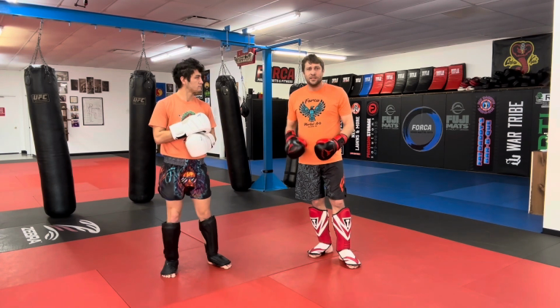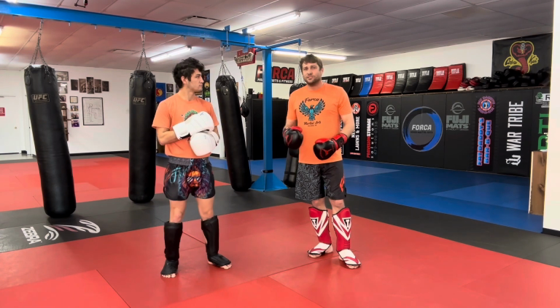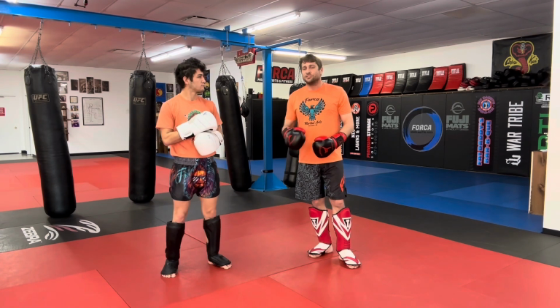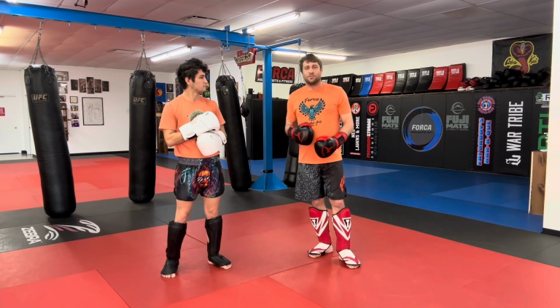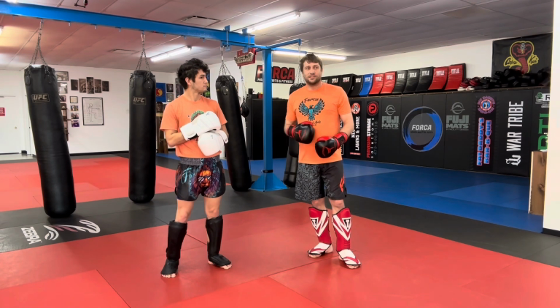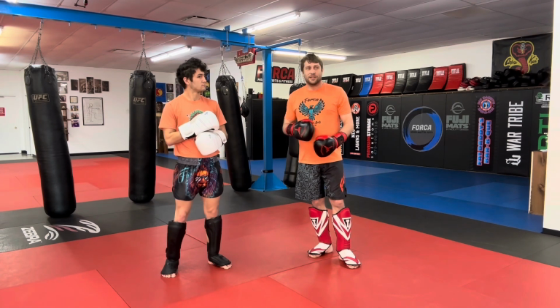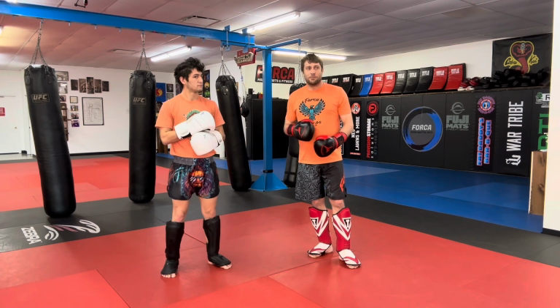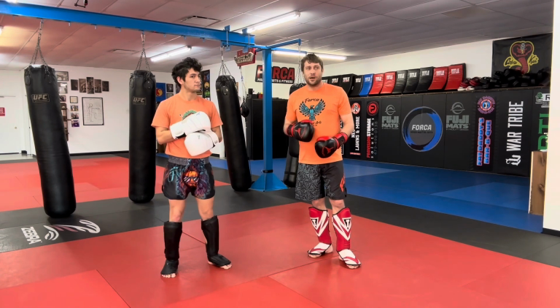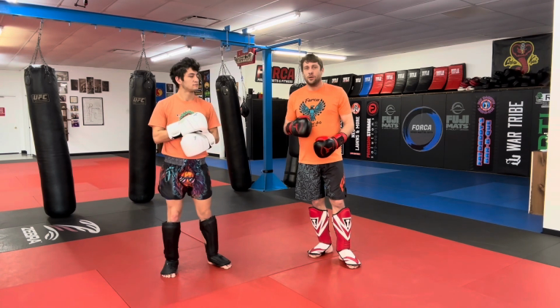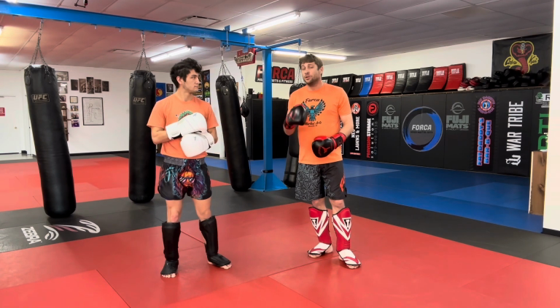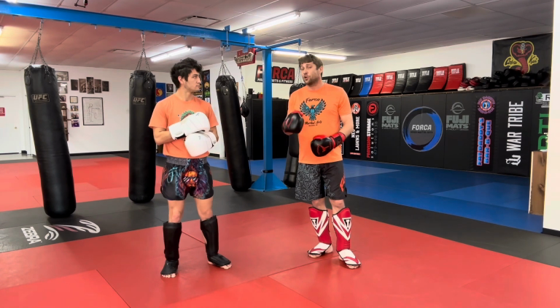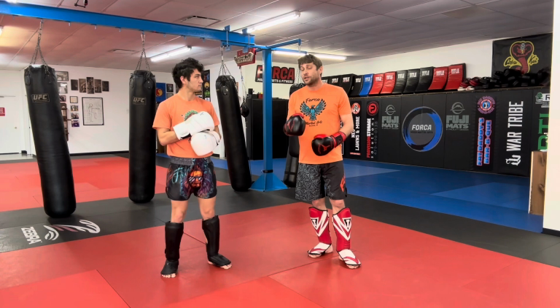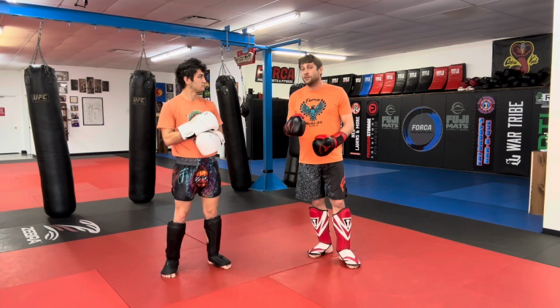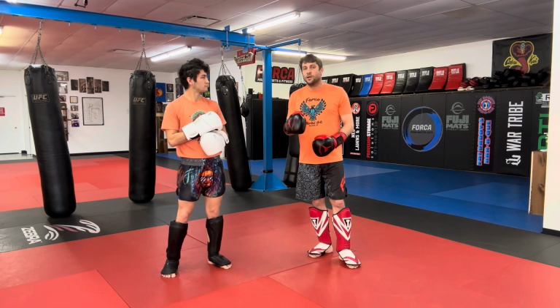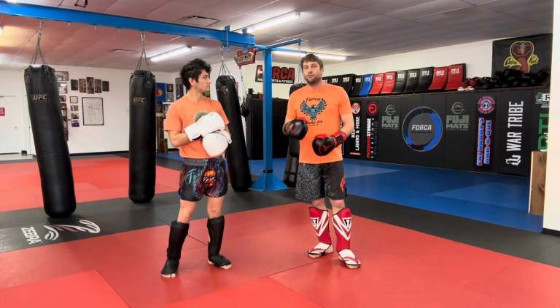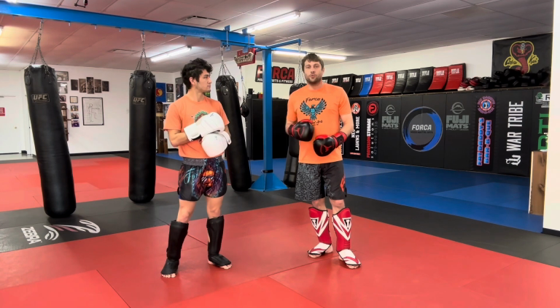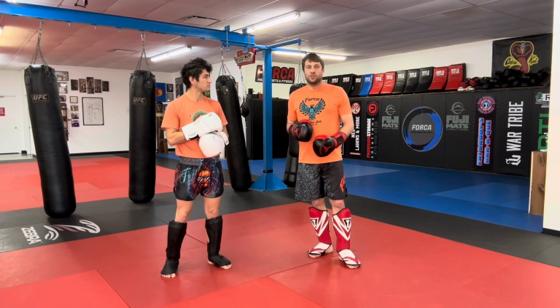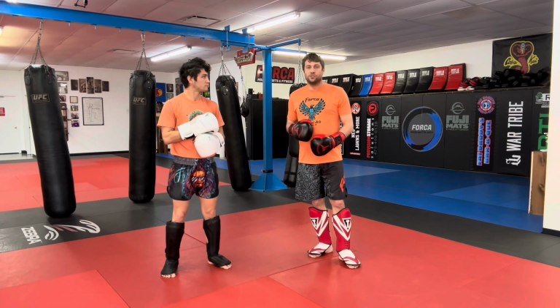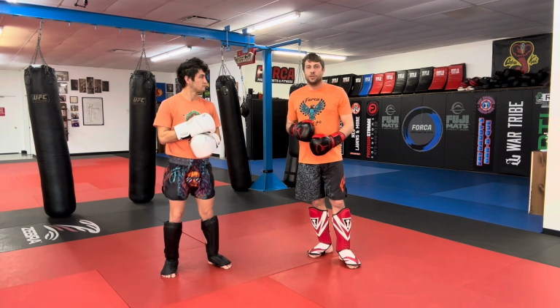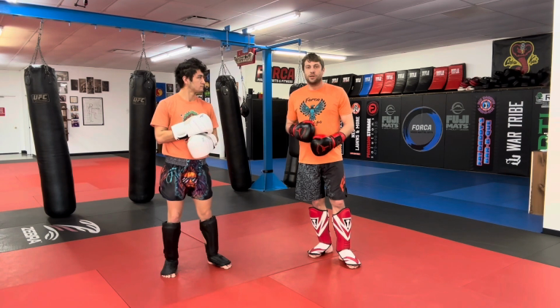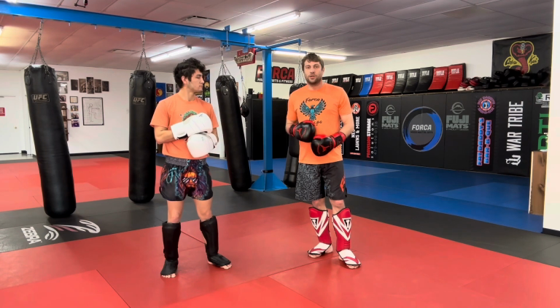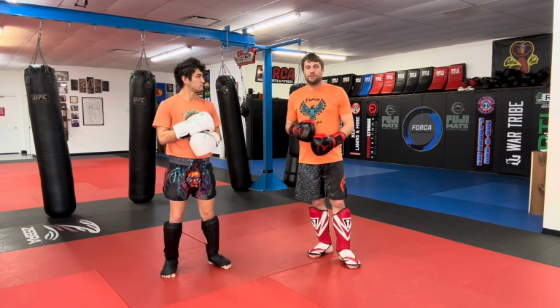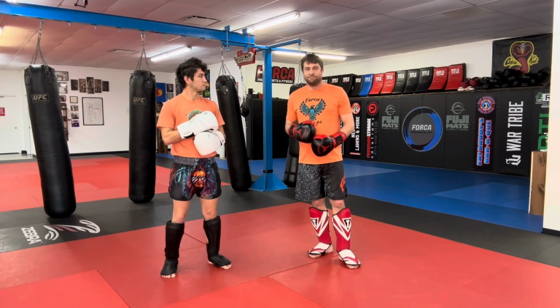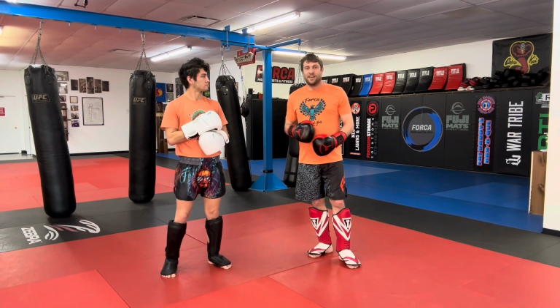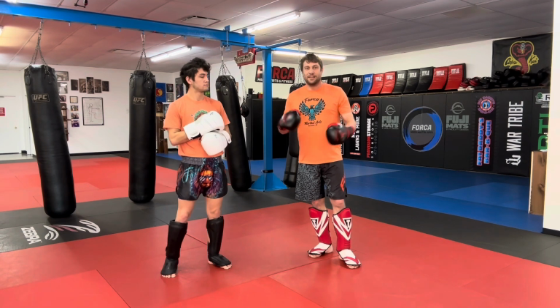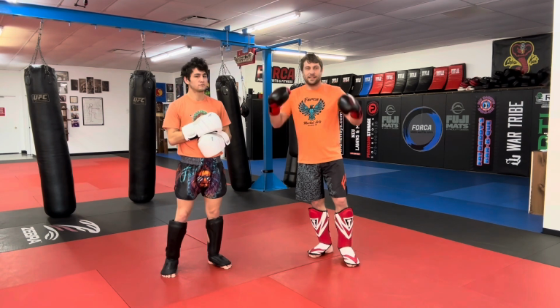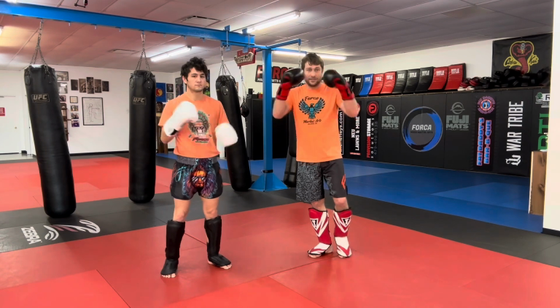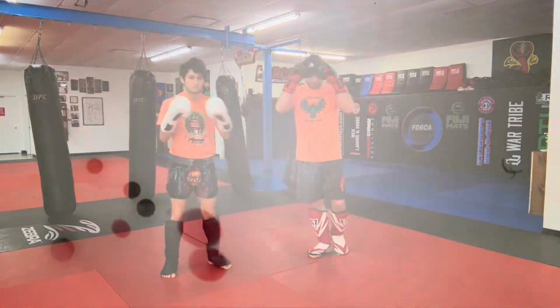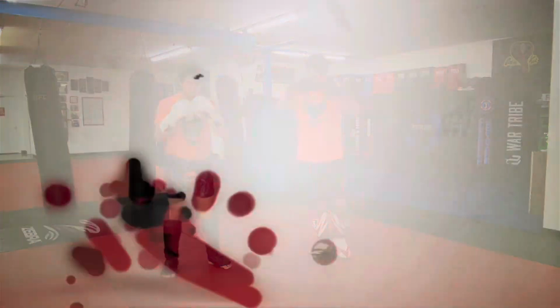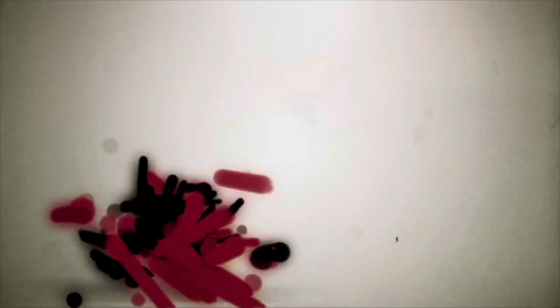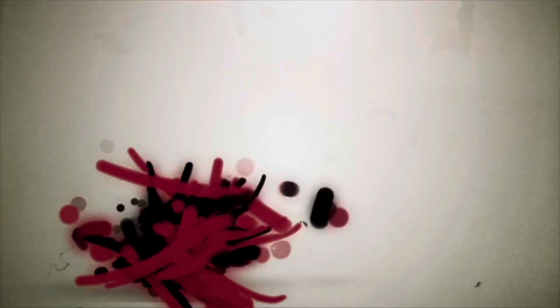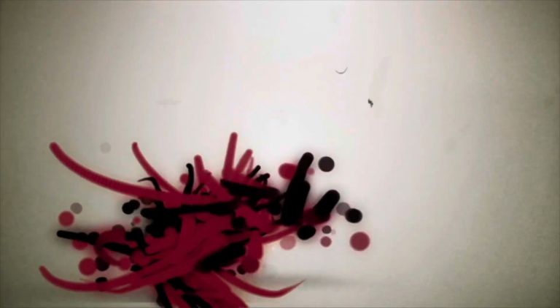So just some things to think about targeting for your one-two double kick. Thanks, guys. Bye.